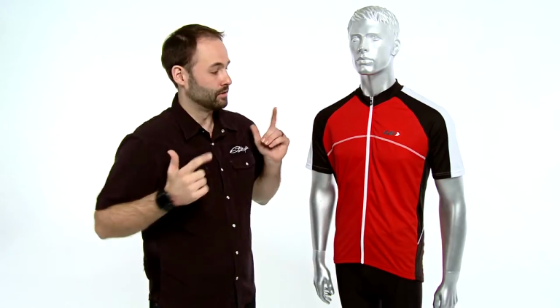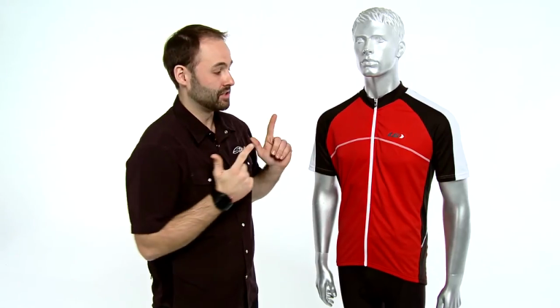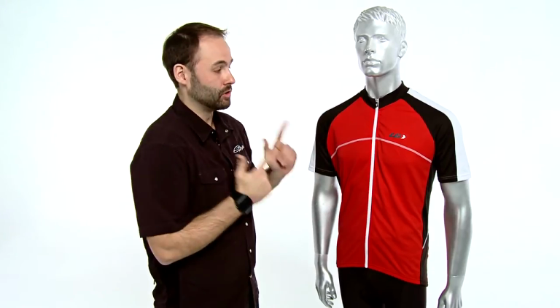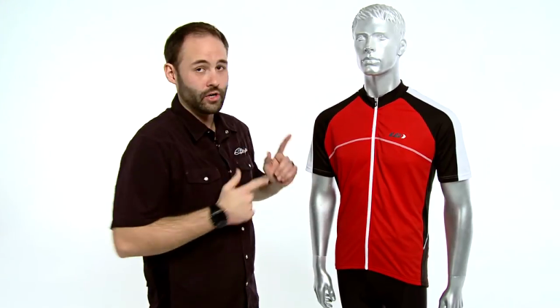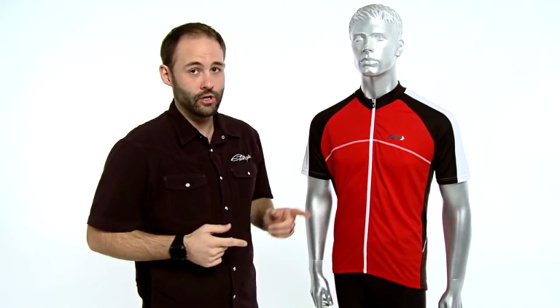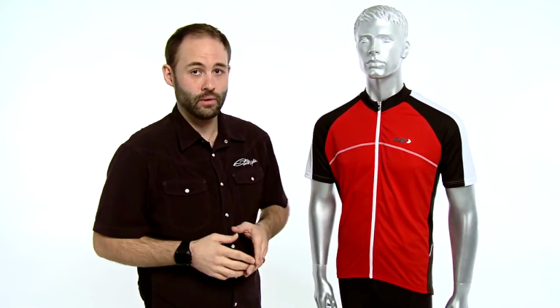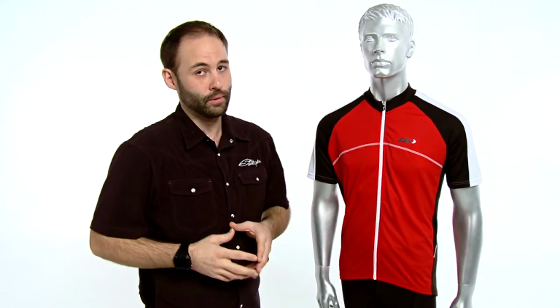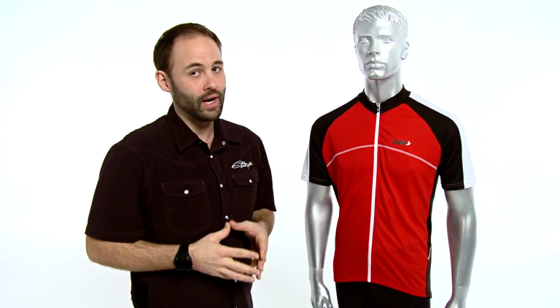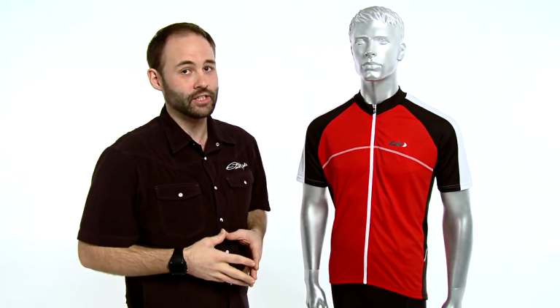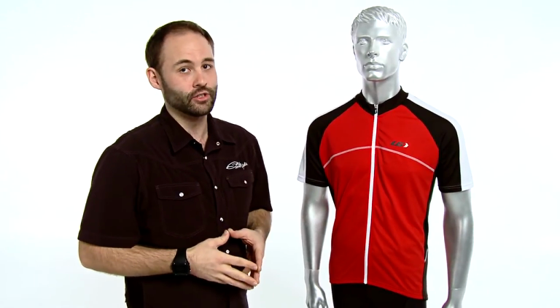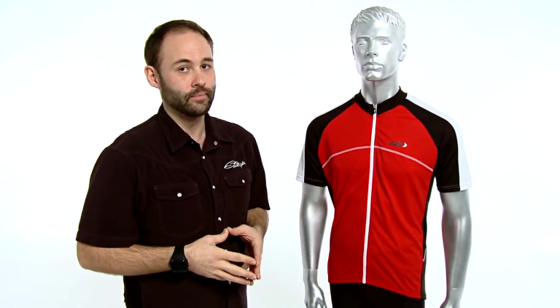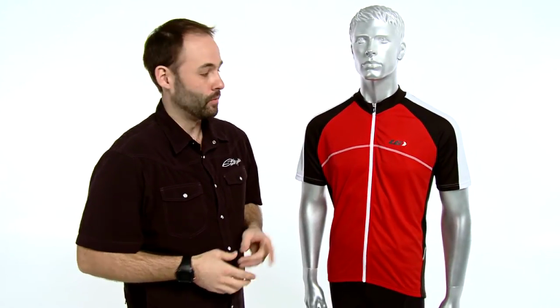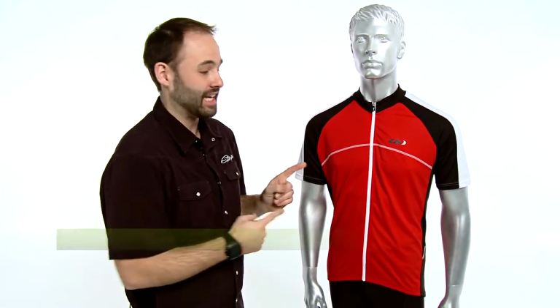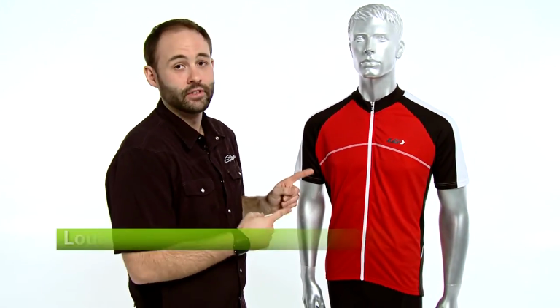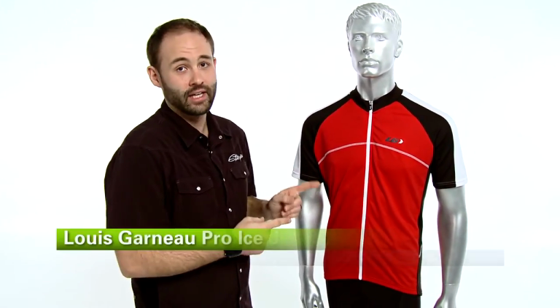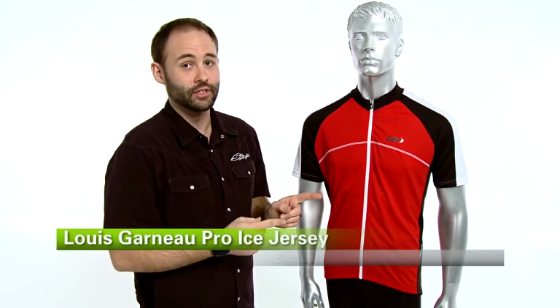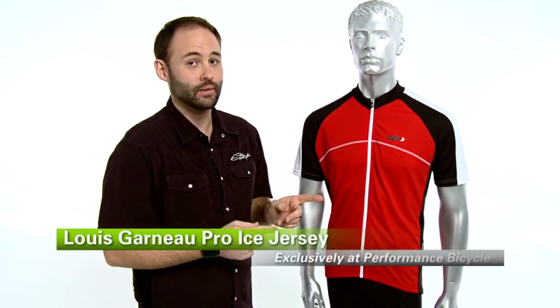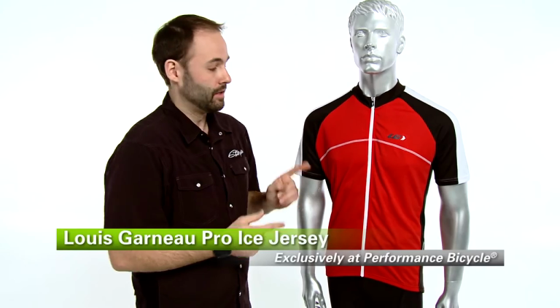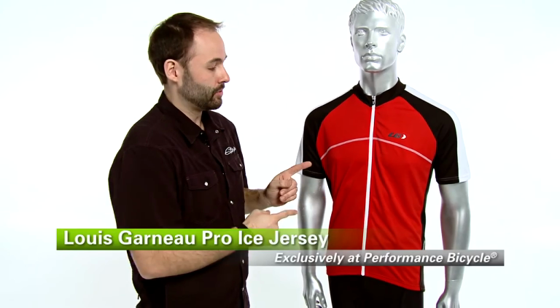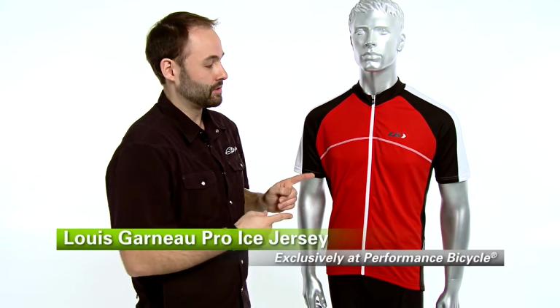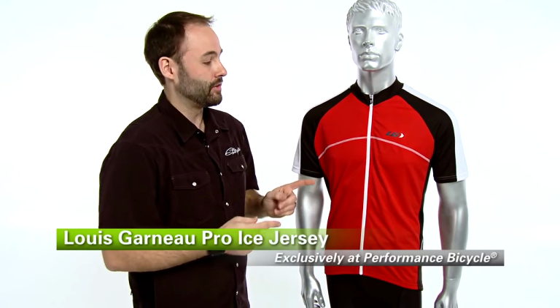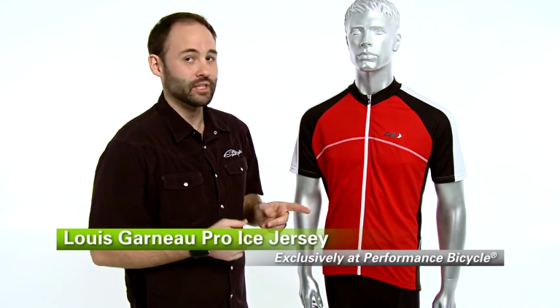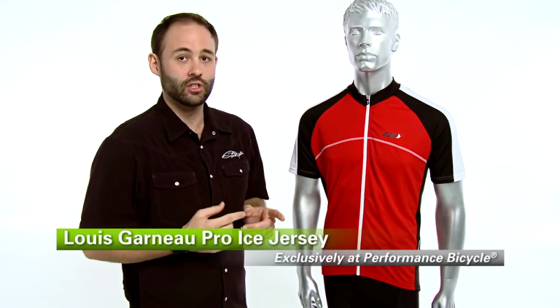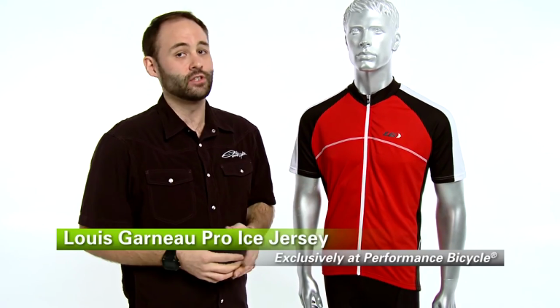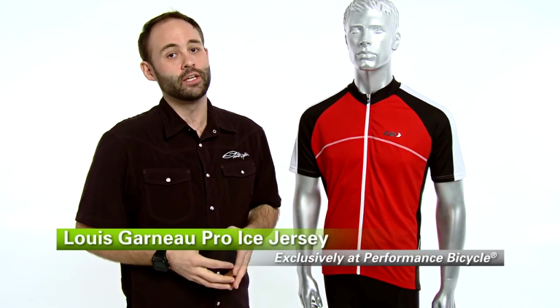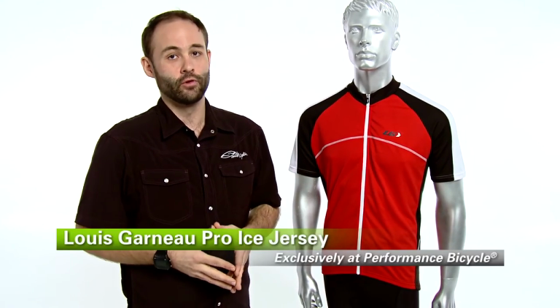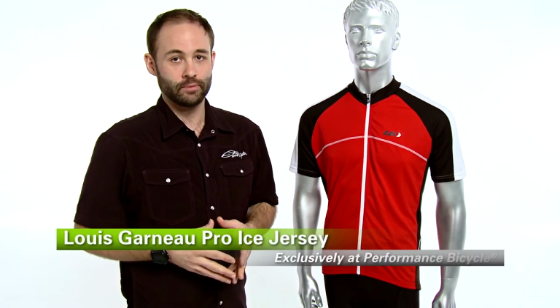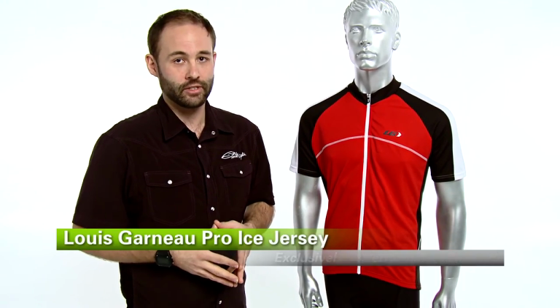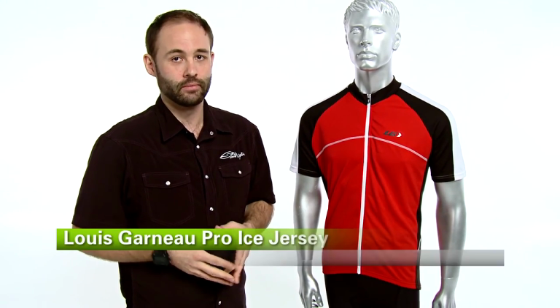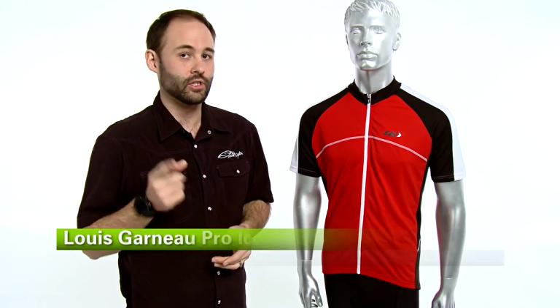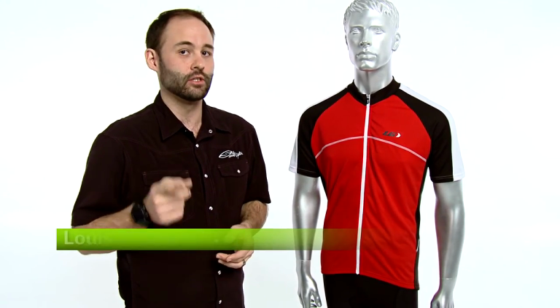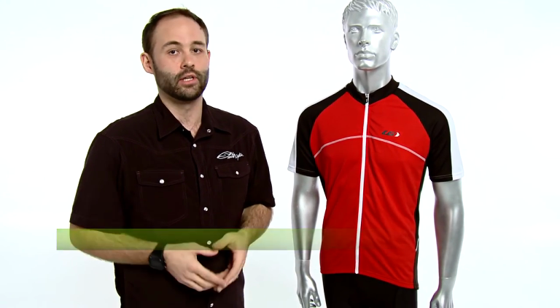So this is the Louie Garneau Pro Ice Jersey with ice fill technology, available exclusively at Performance Bicycle. You should get yours today.